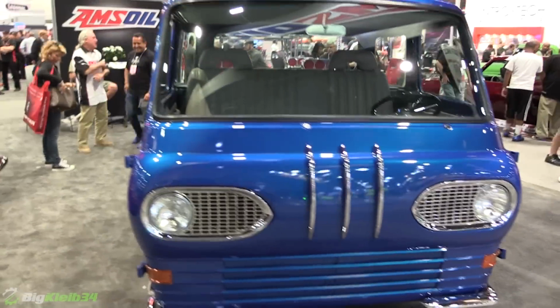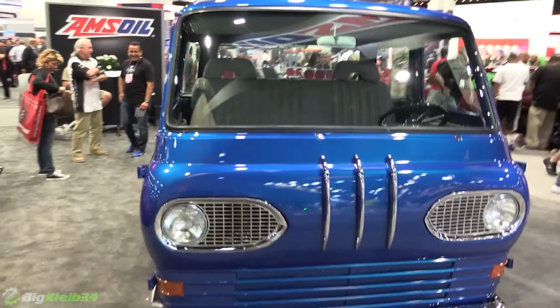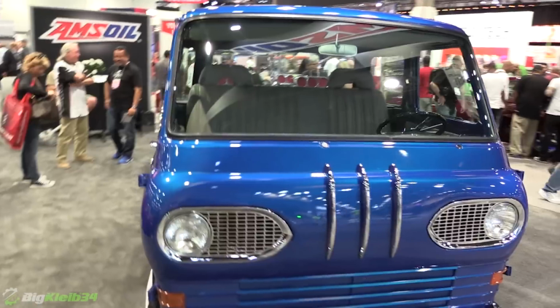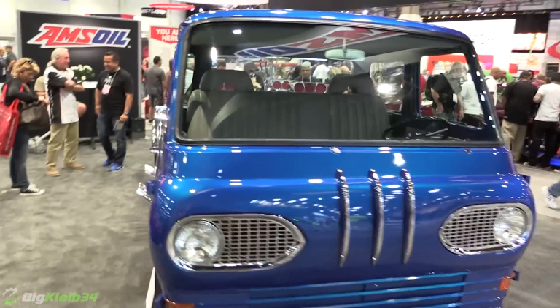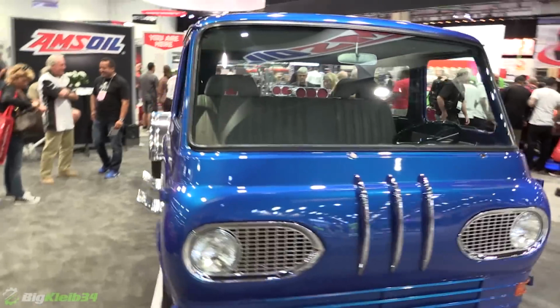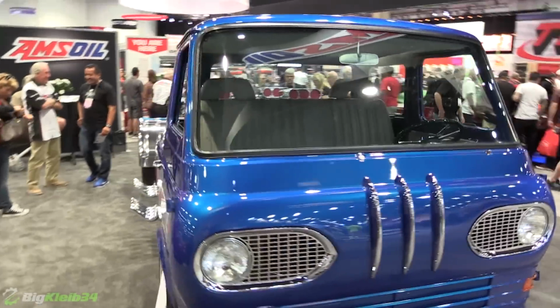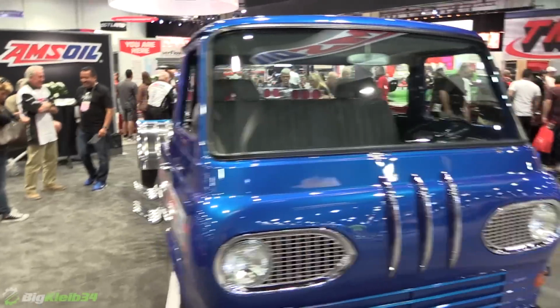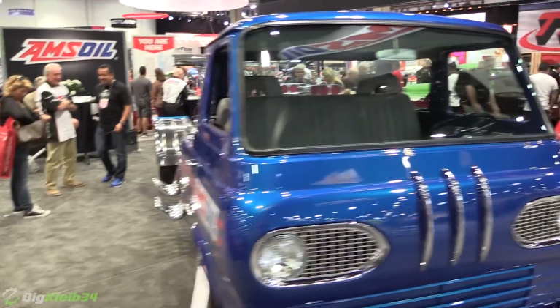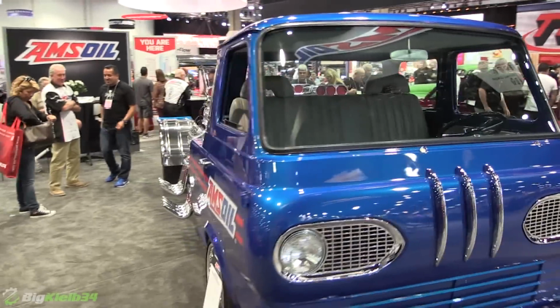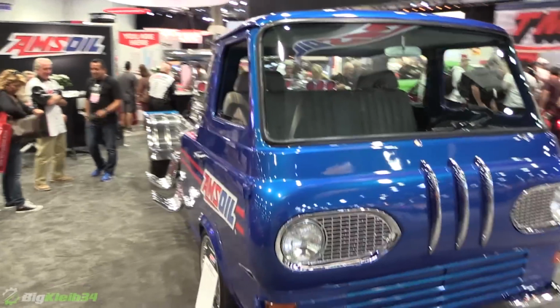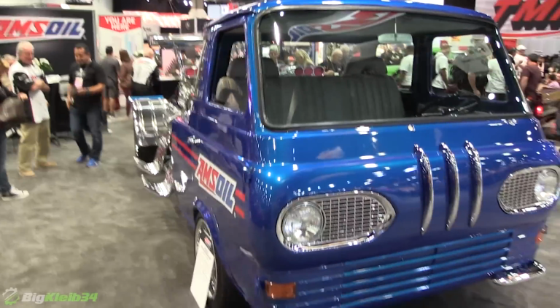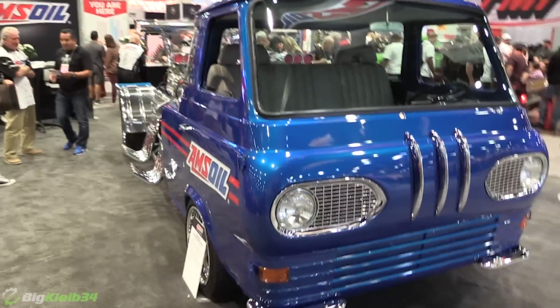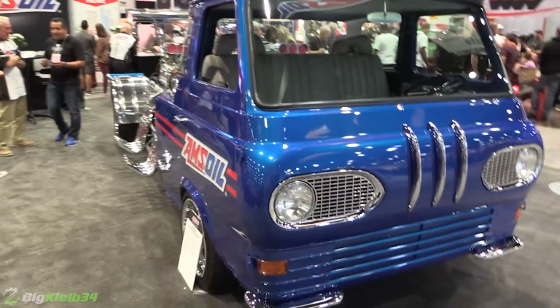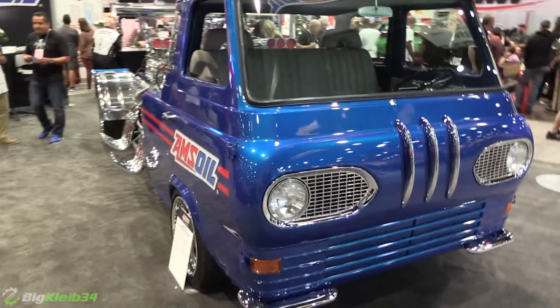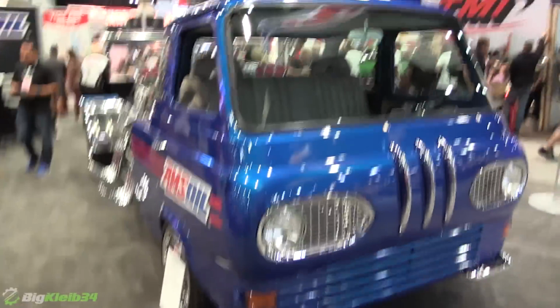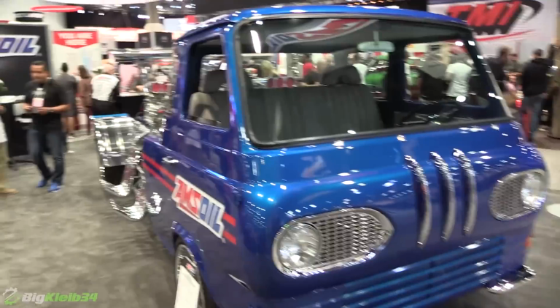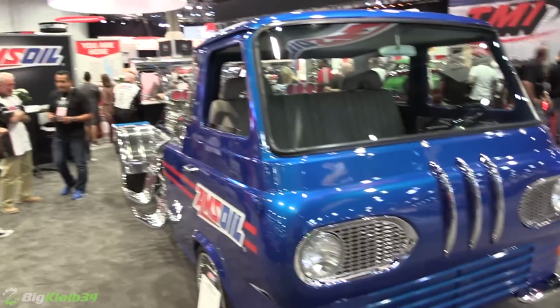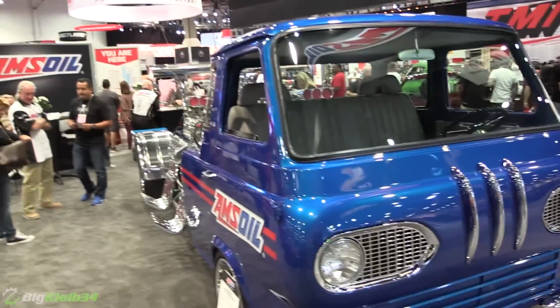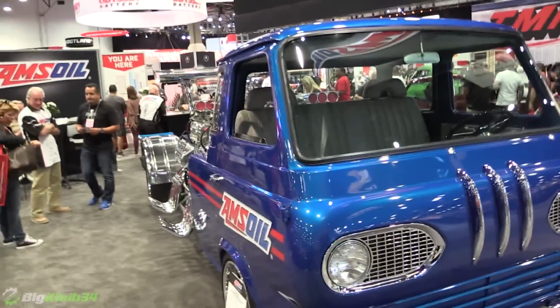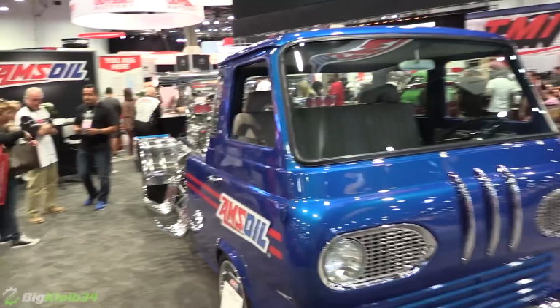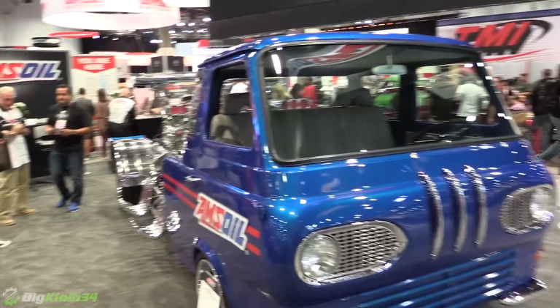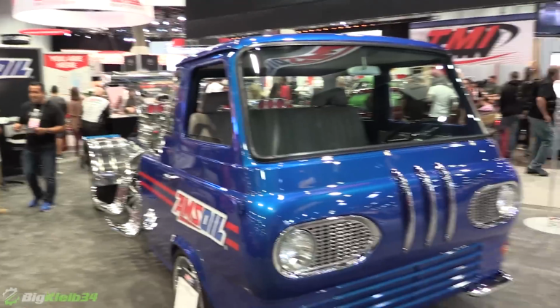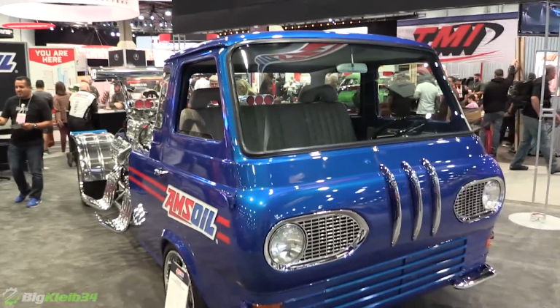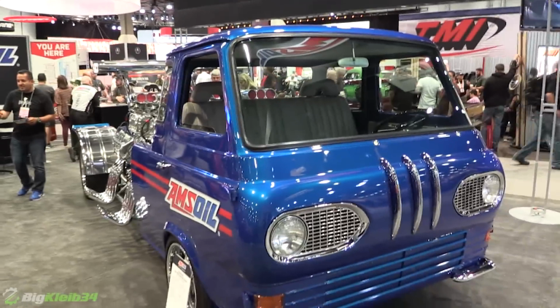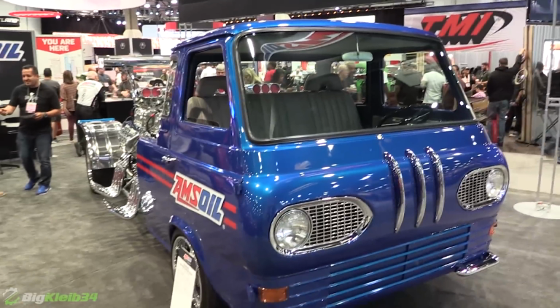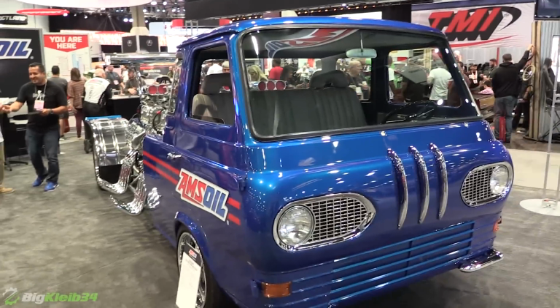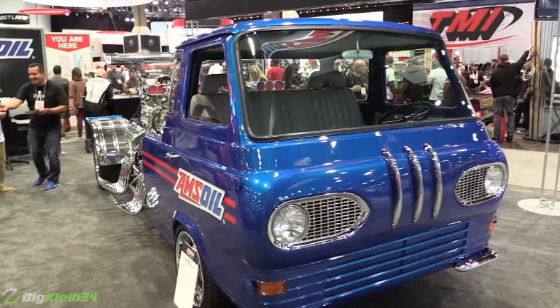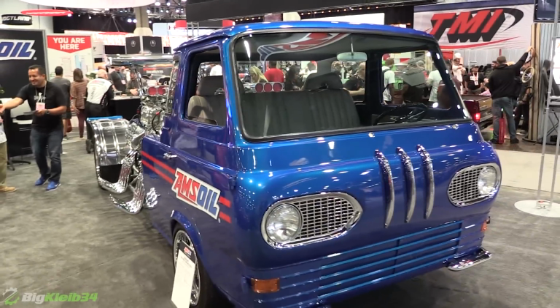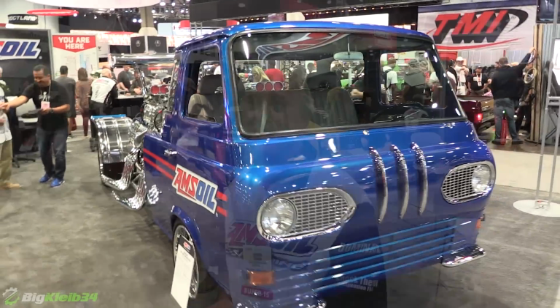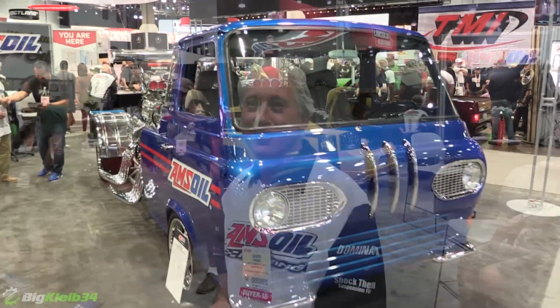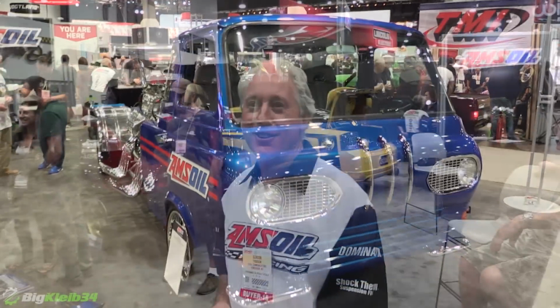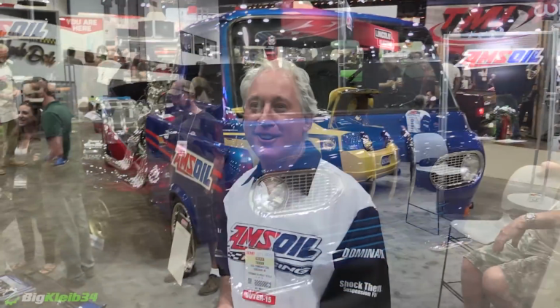Do you have any idea what kind of power it makes? We're looking at about 4,000. Wow.